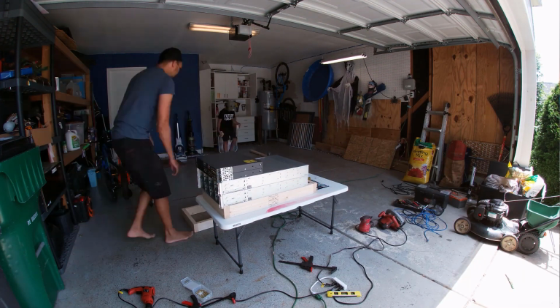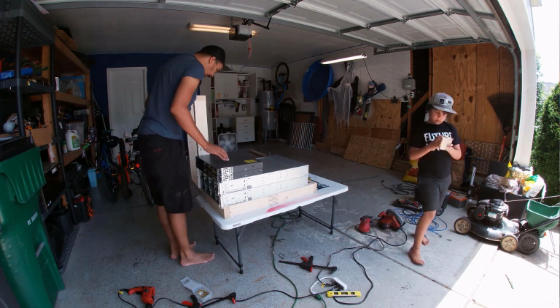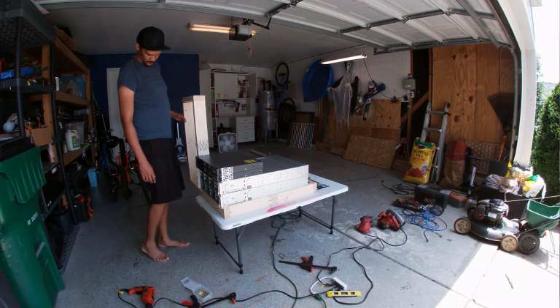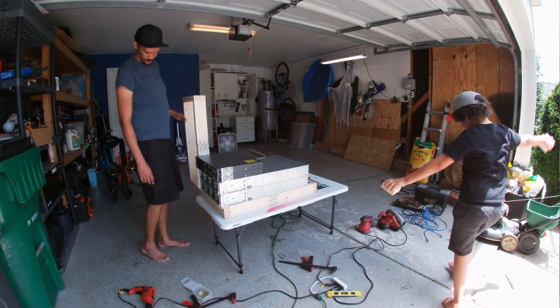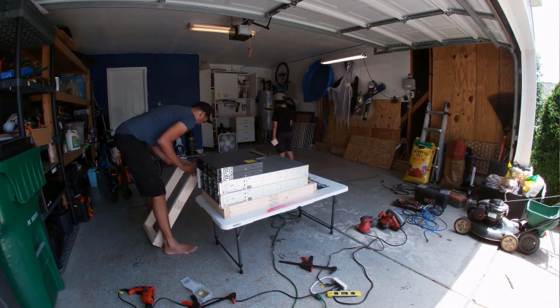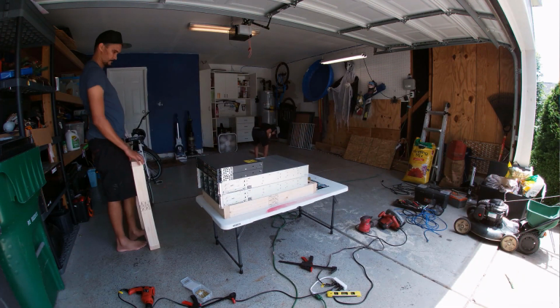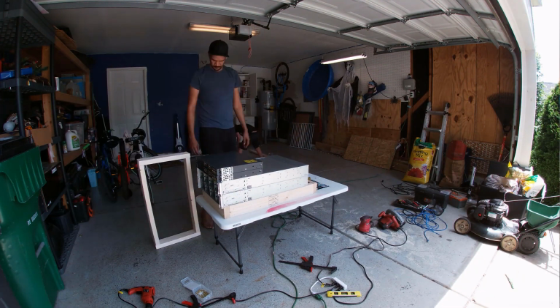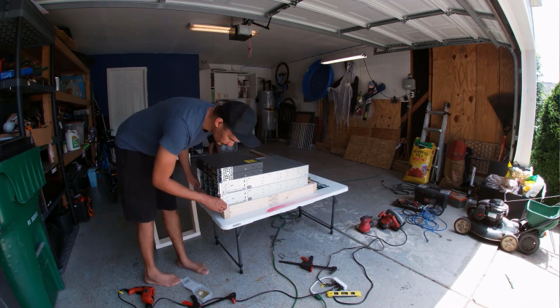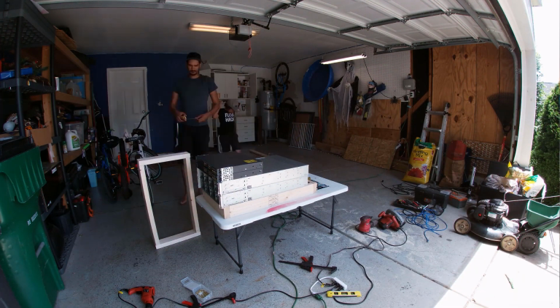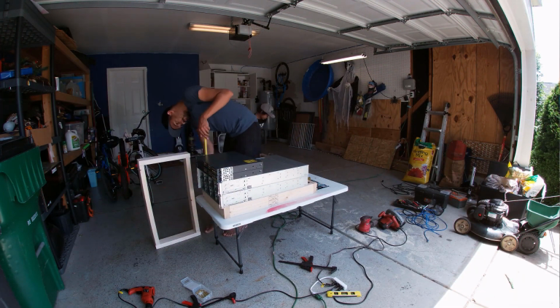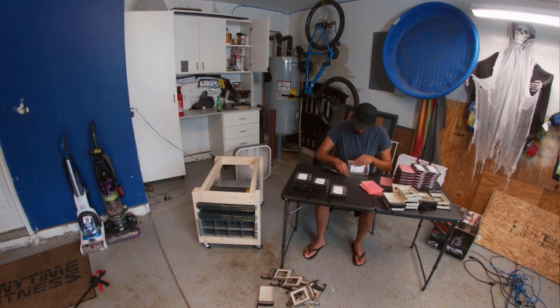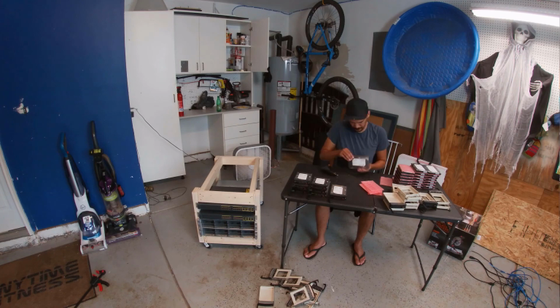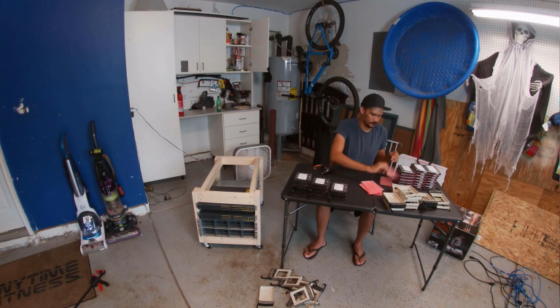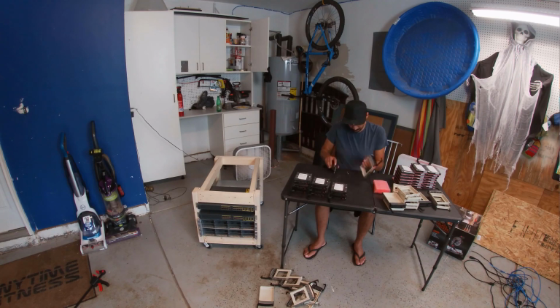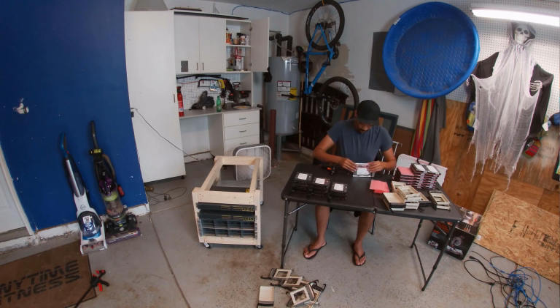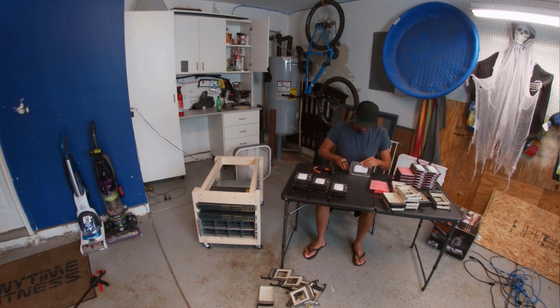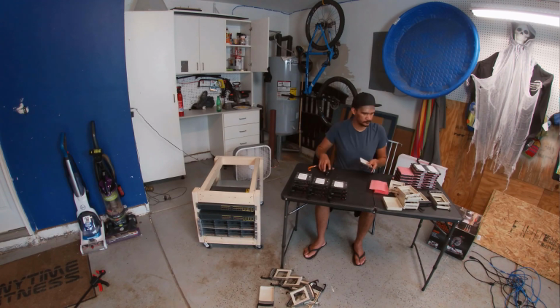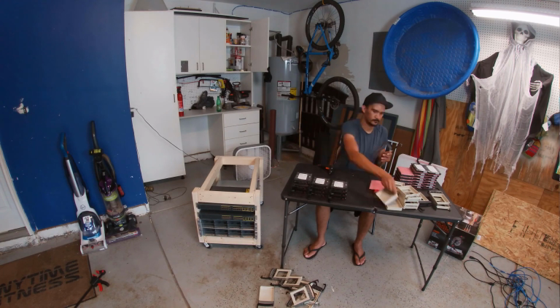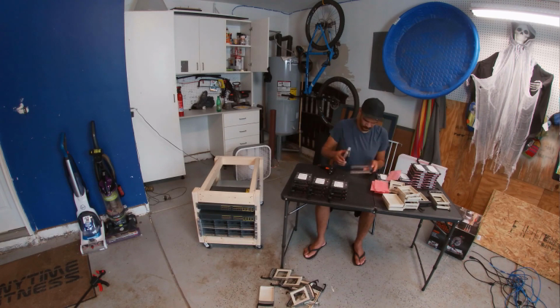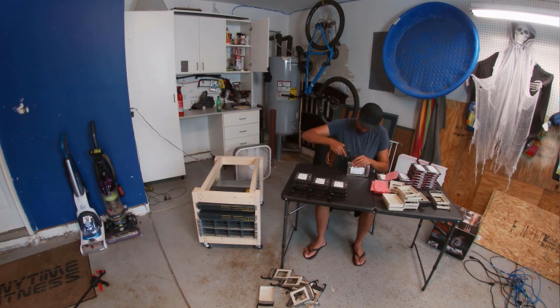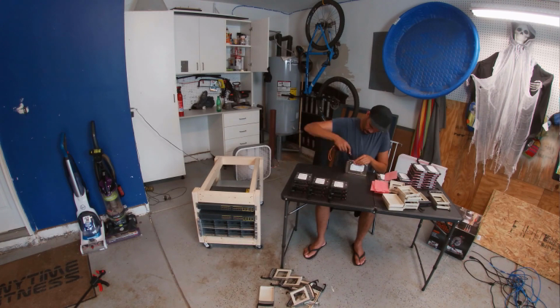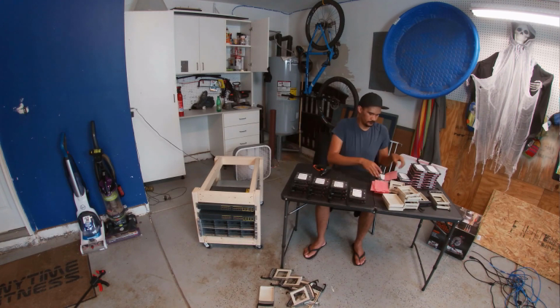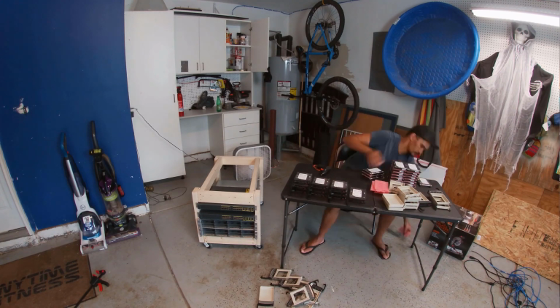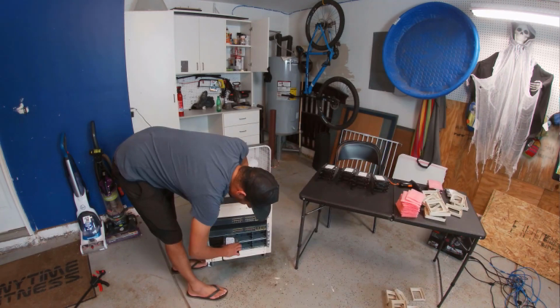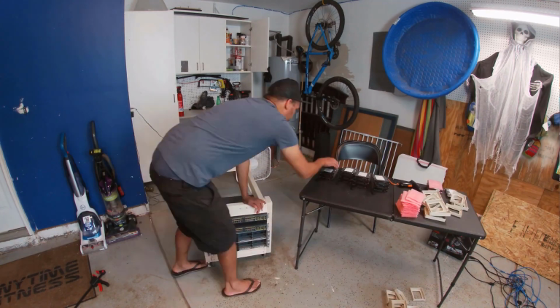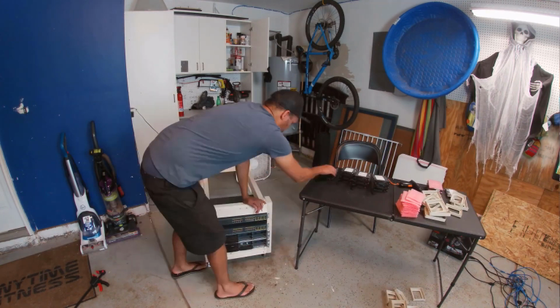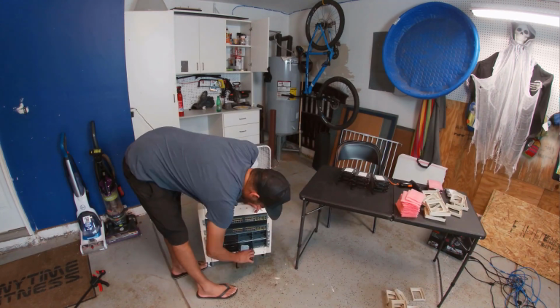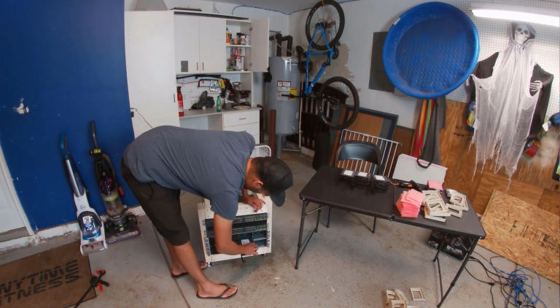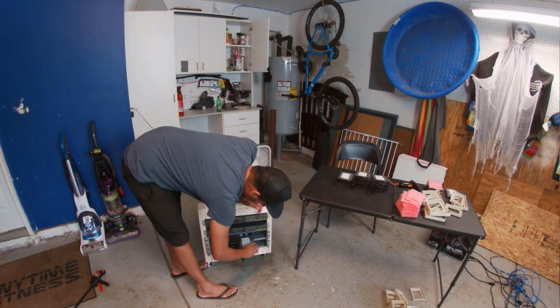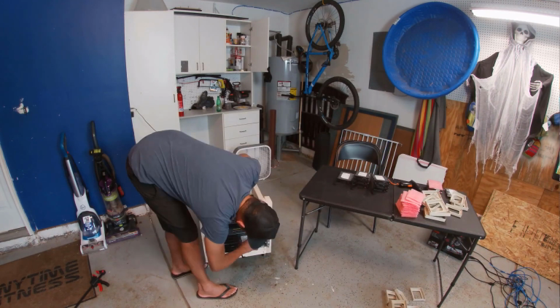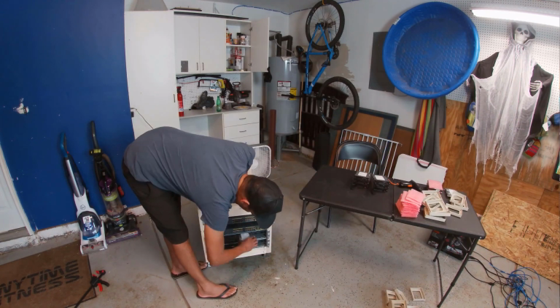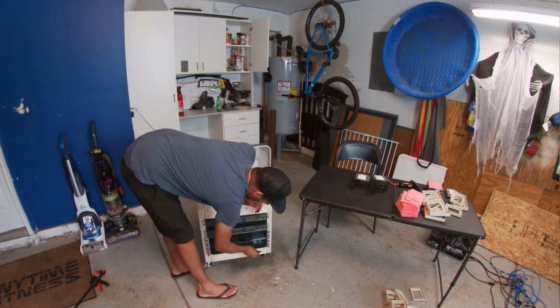Not only to get the noise out of my office, but I really wanted the whole thing to be somewhat portable in case I ever needed to move it.